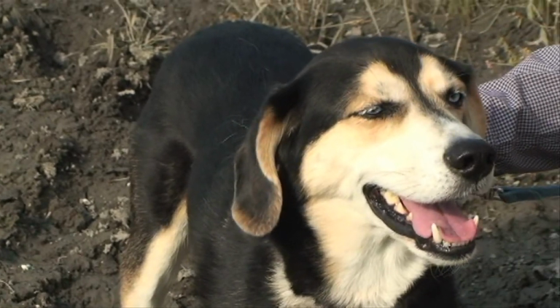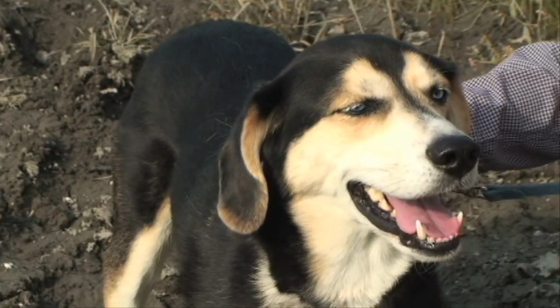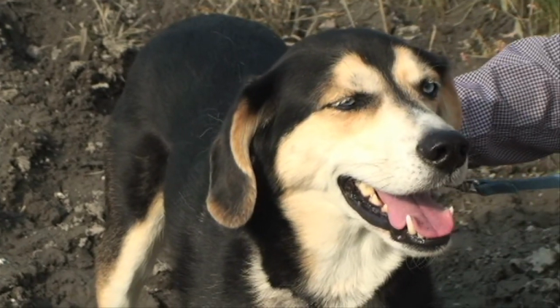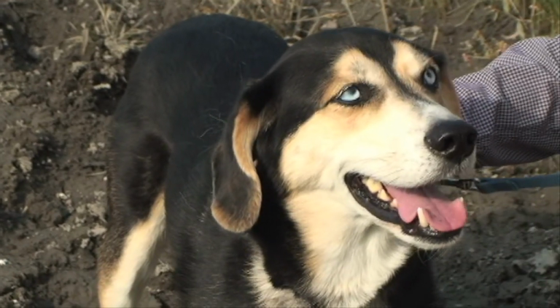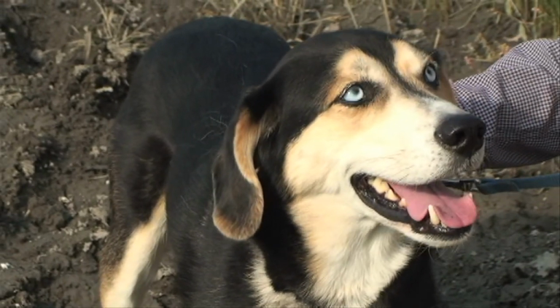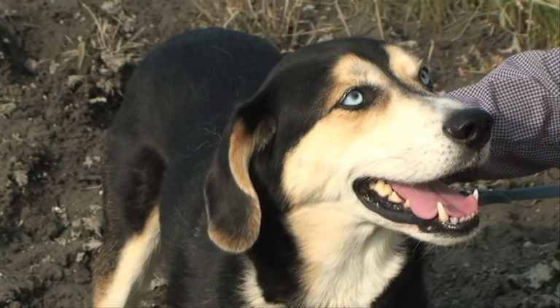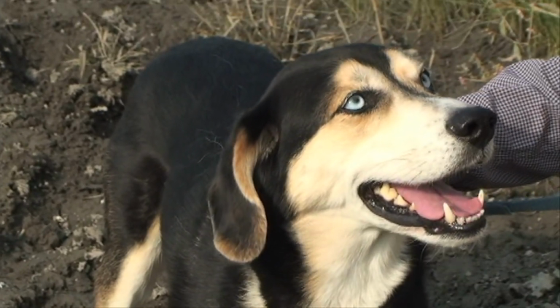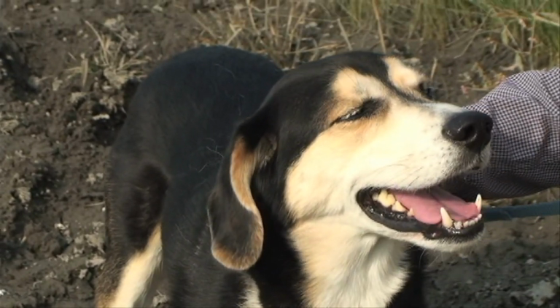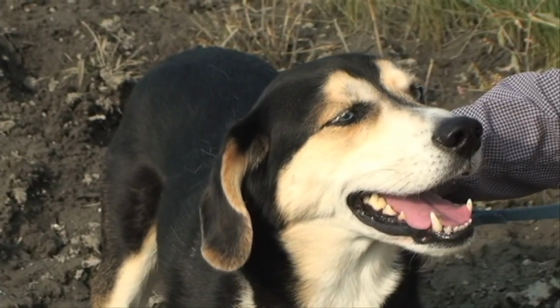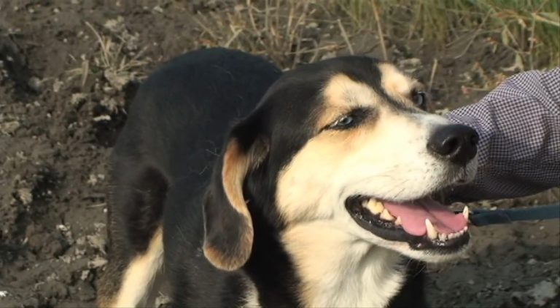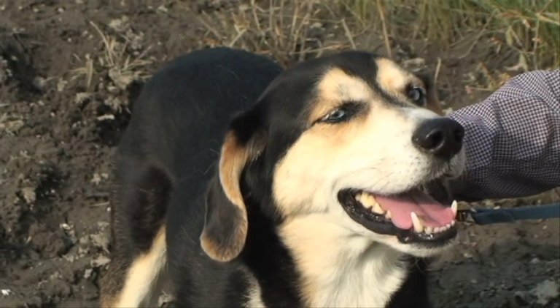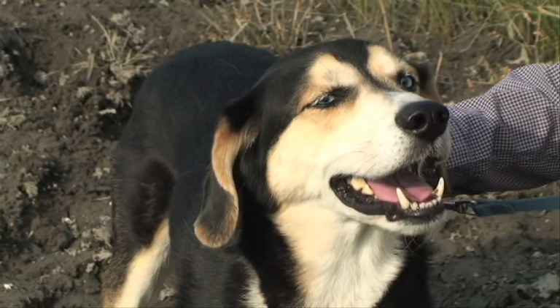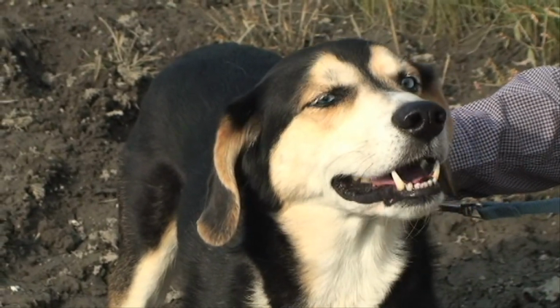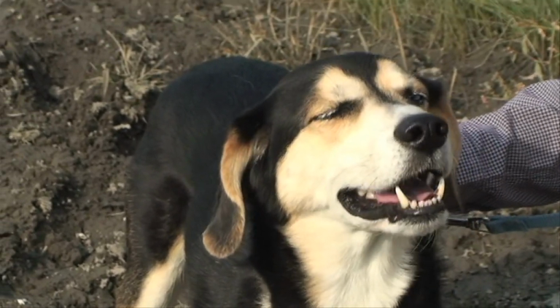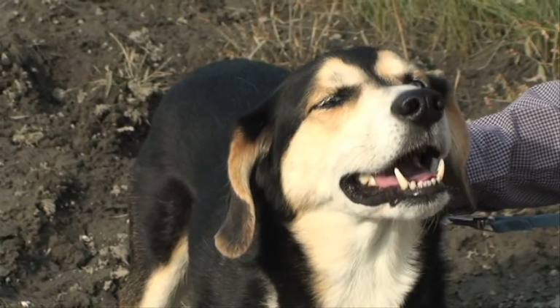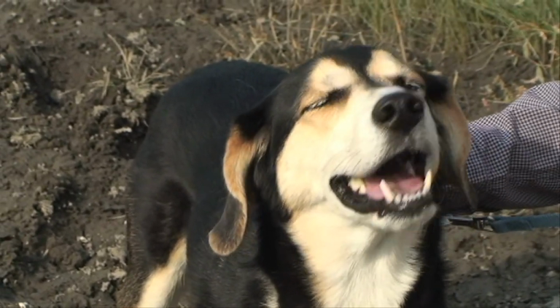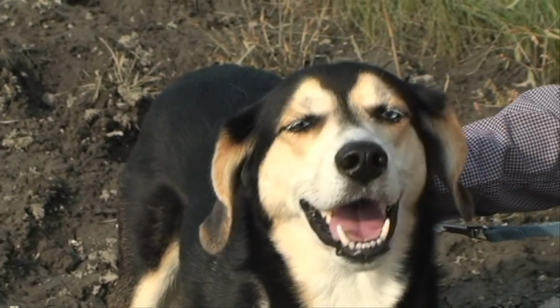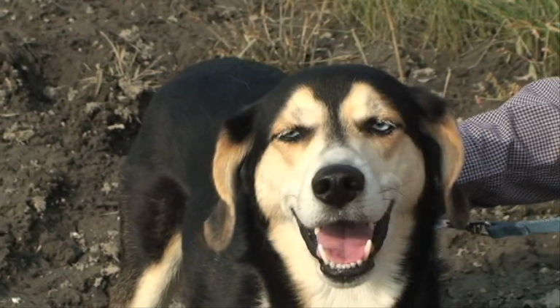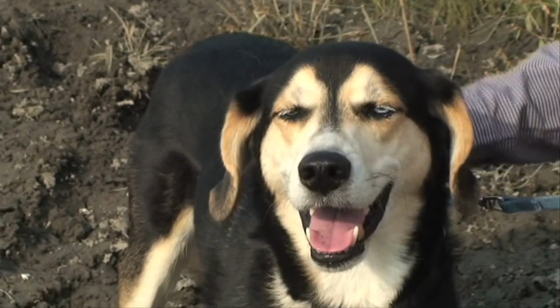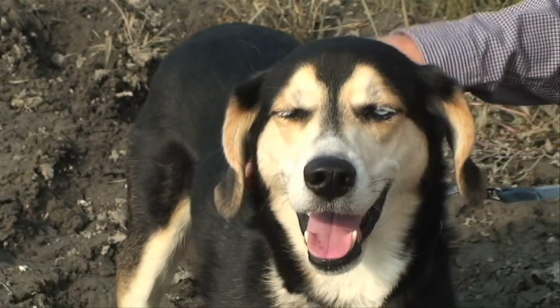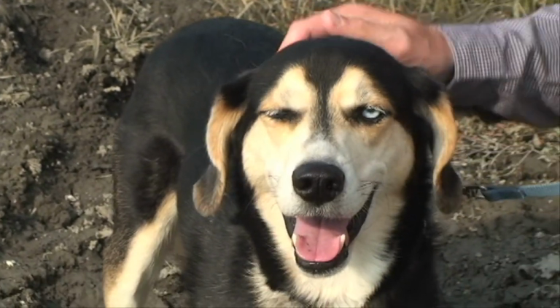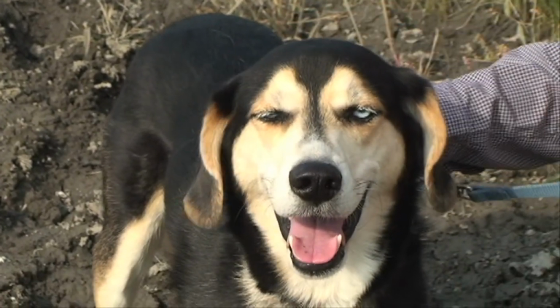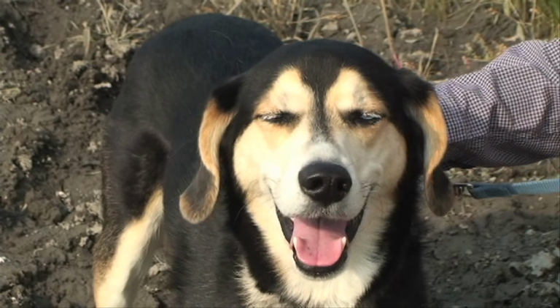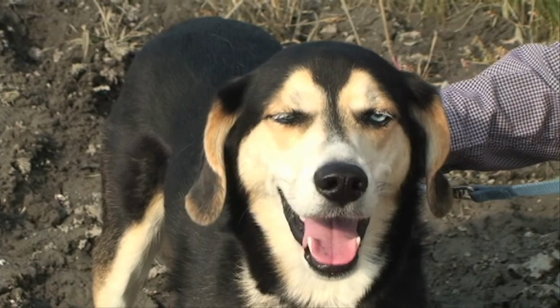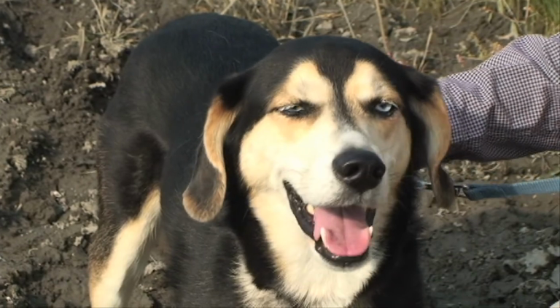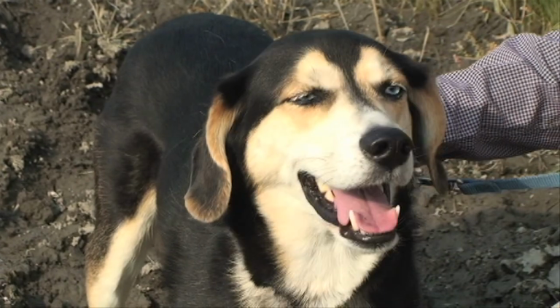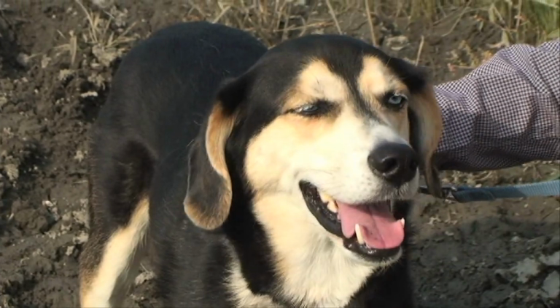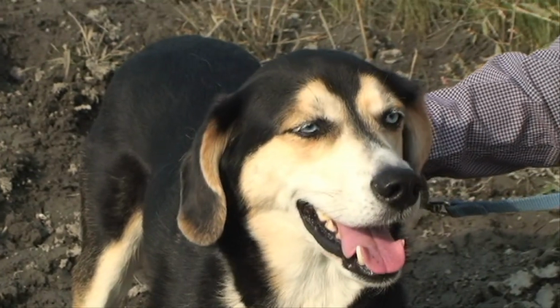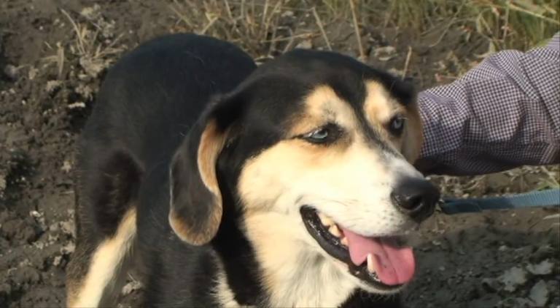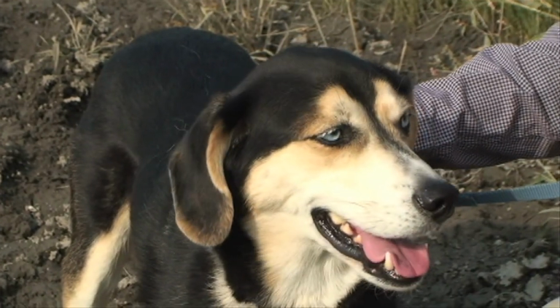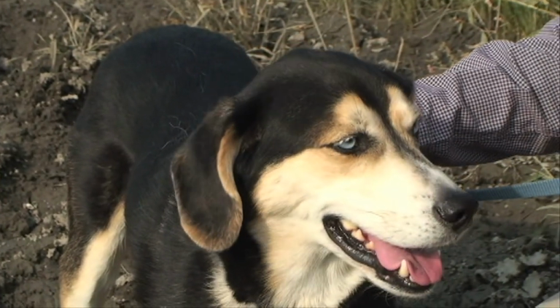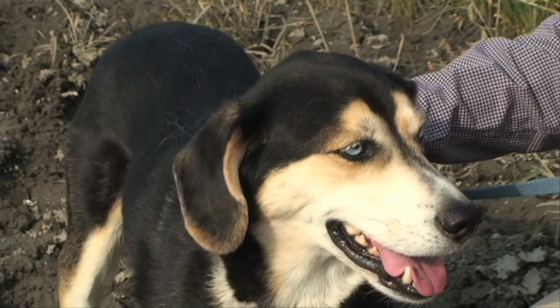Do you like to chase frogs? No. Do you like to chase voles? No. Do you like voles? That's great.